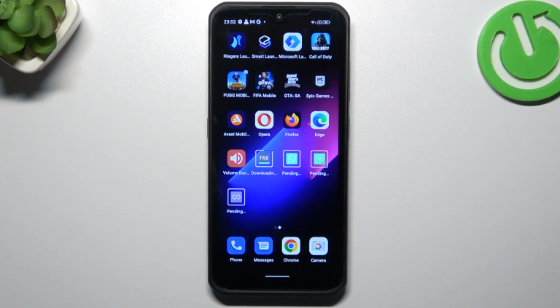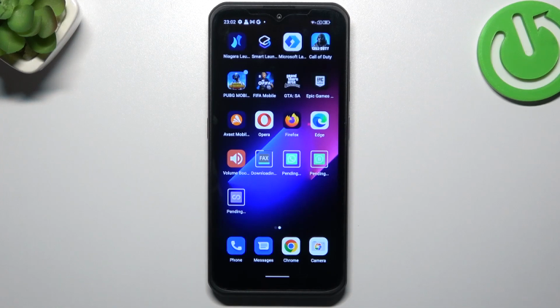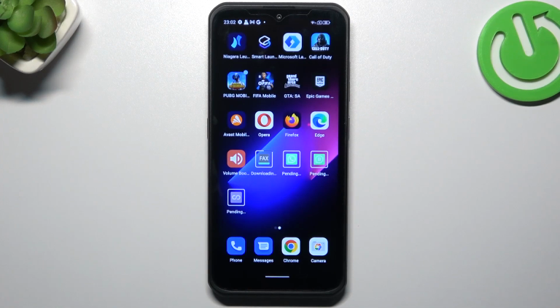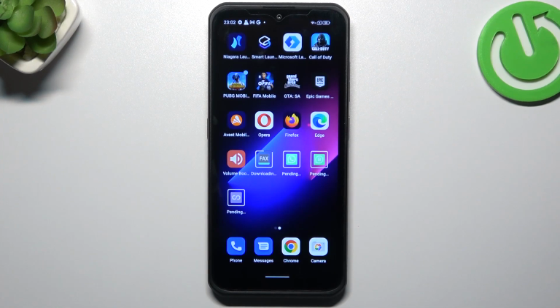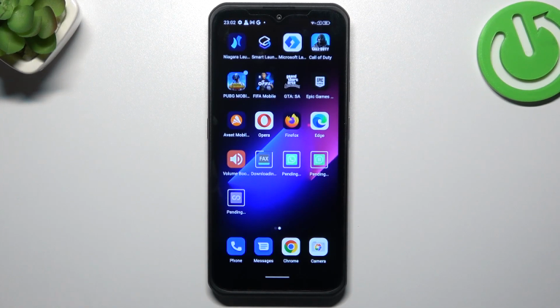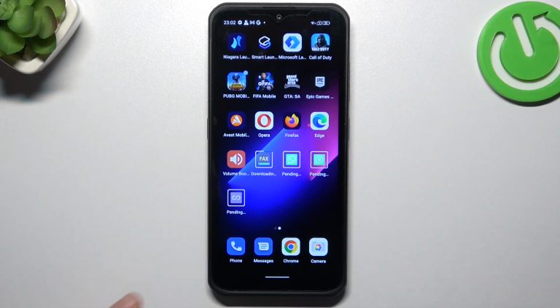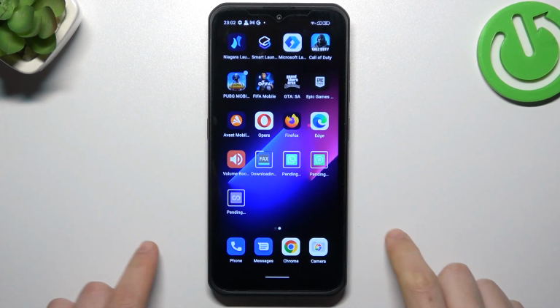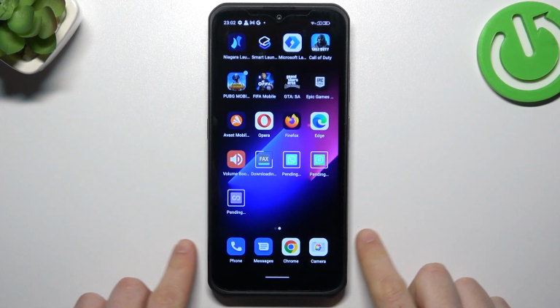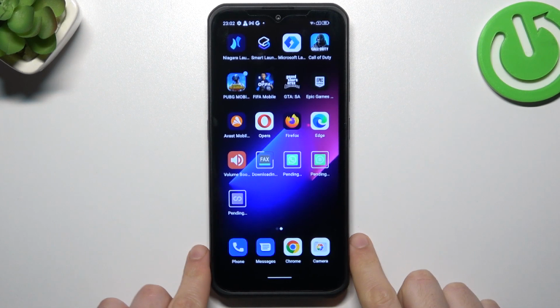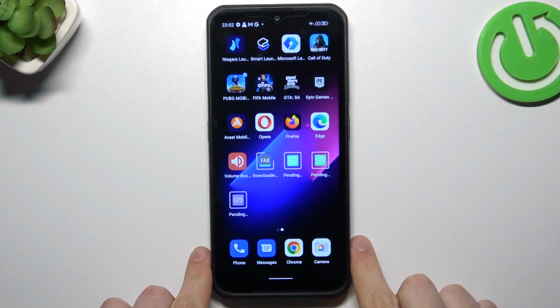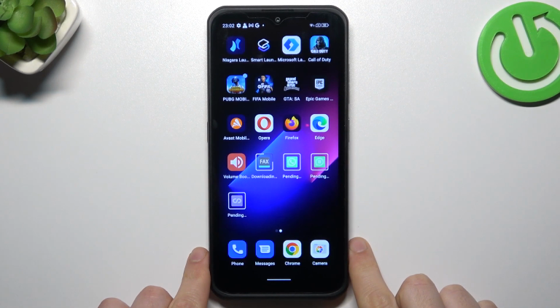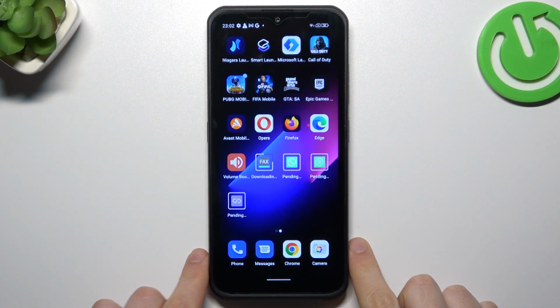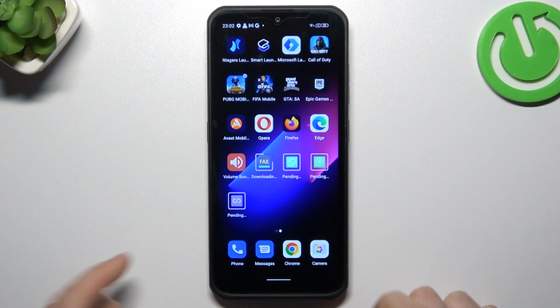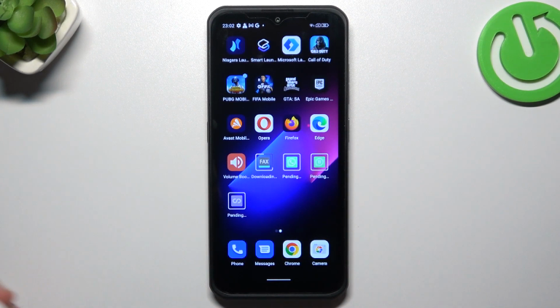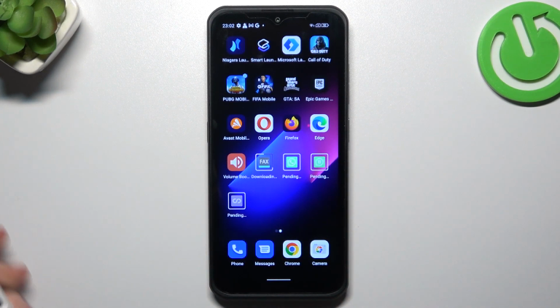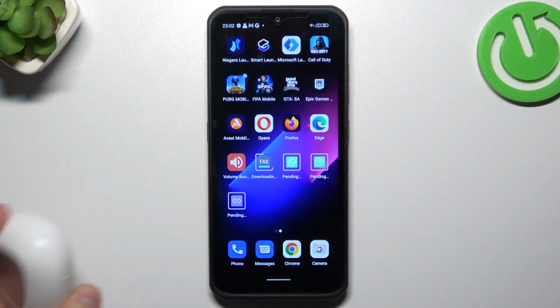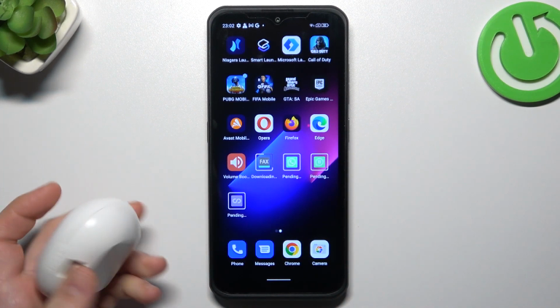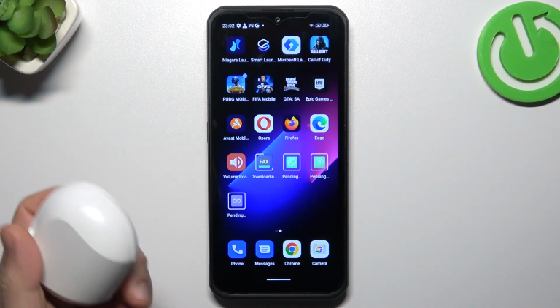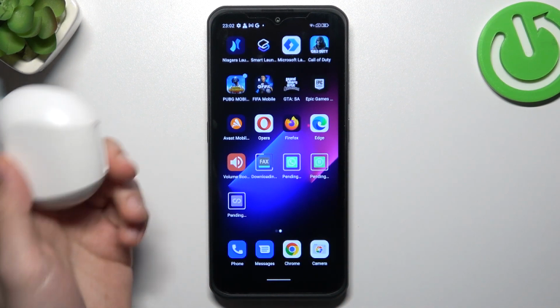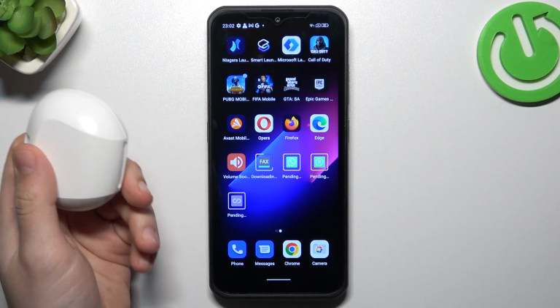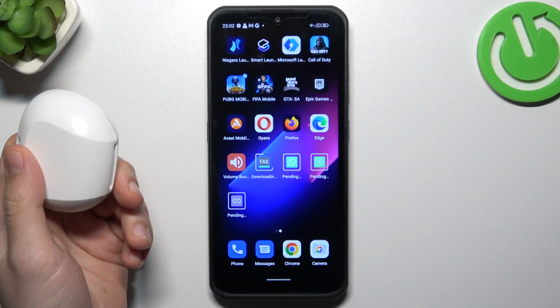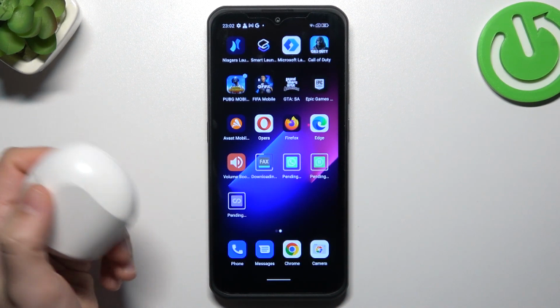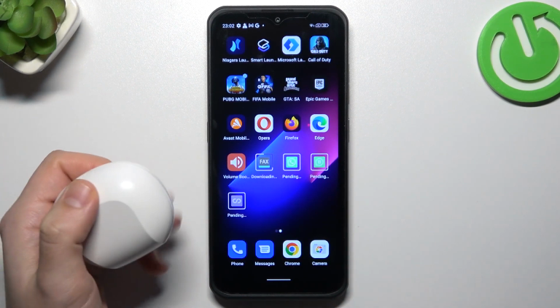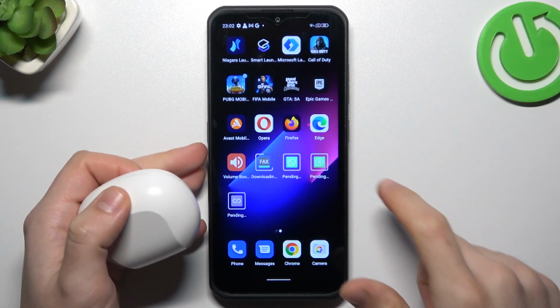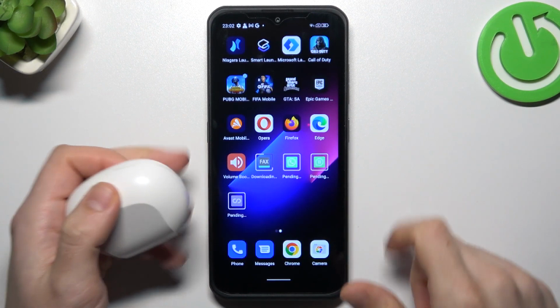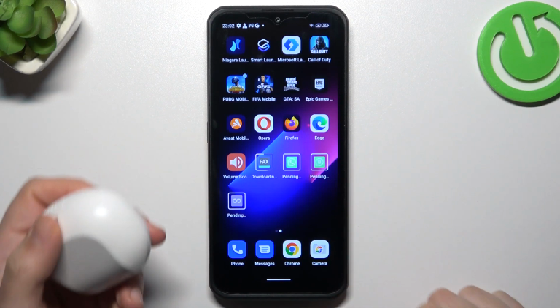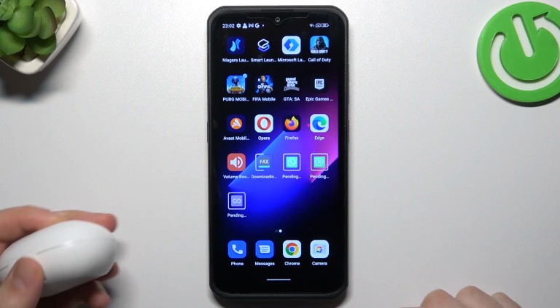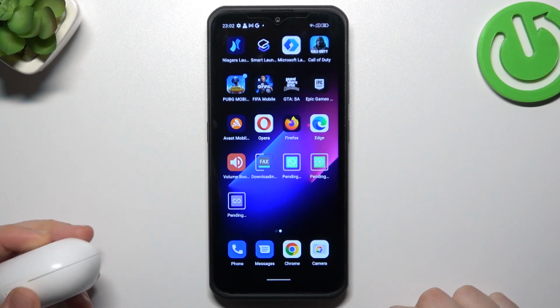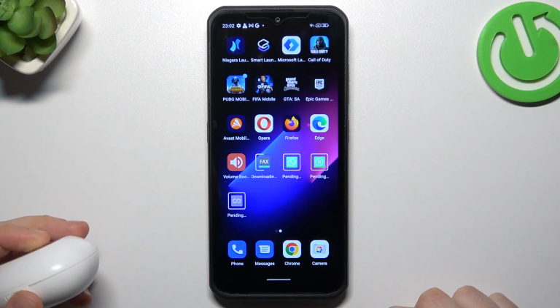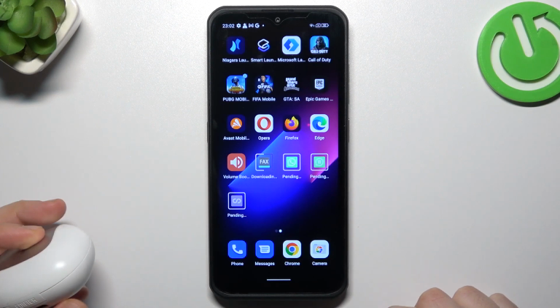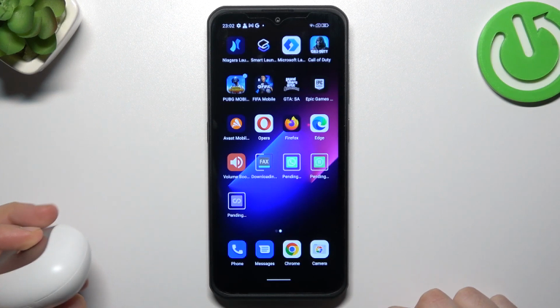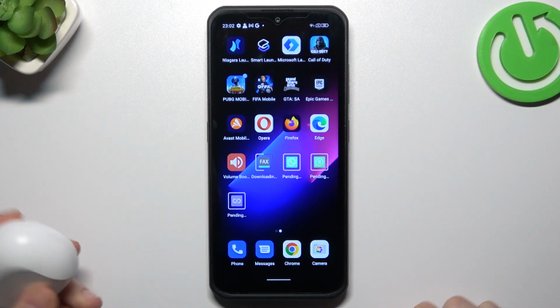Hello guys on DelCuro channel. Today I'm going to show you a few tips to follow if you cannot find your Bluetooth accessory on the Ulefone Armor 17 Pro.